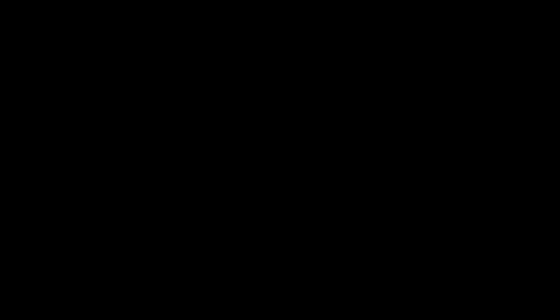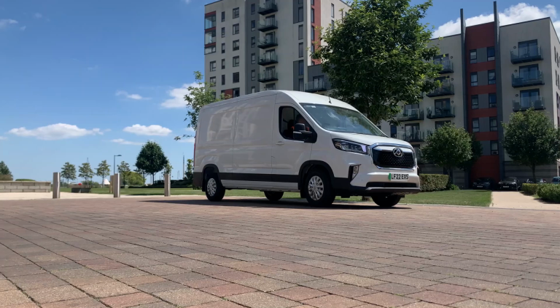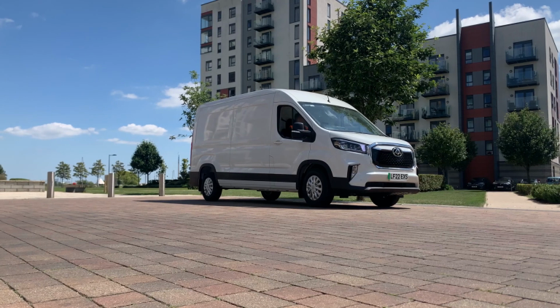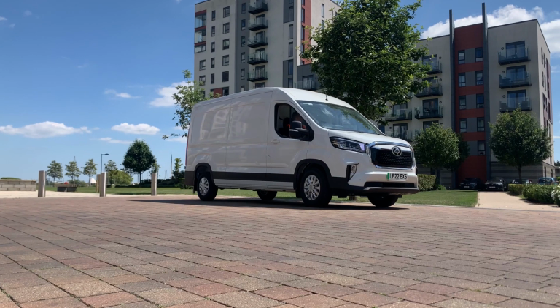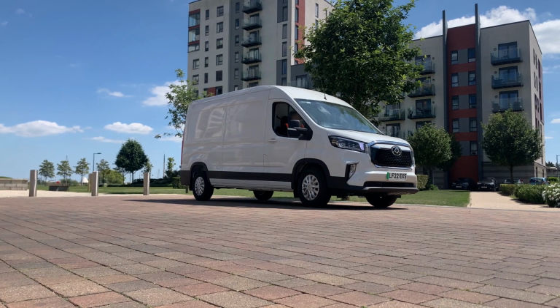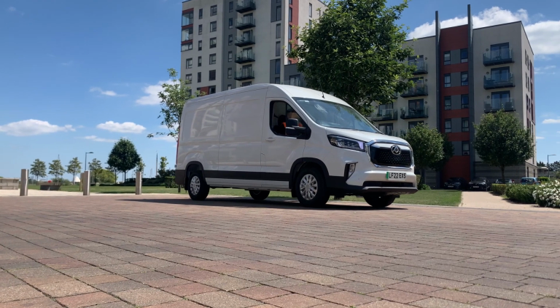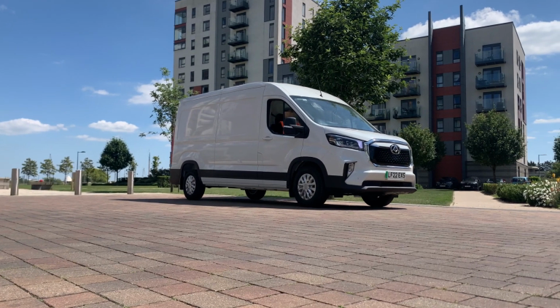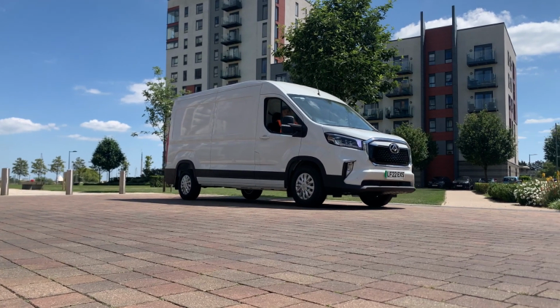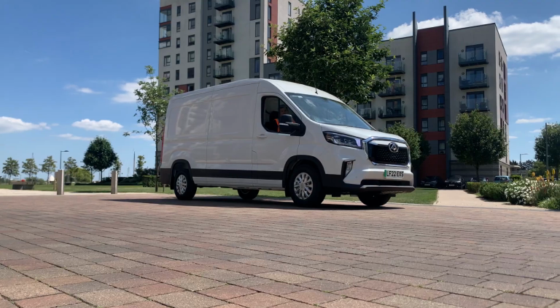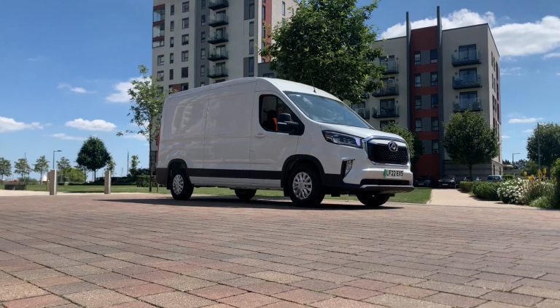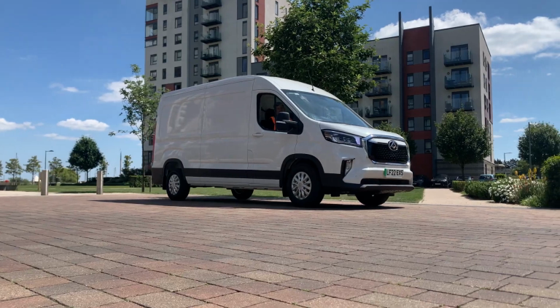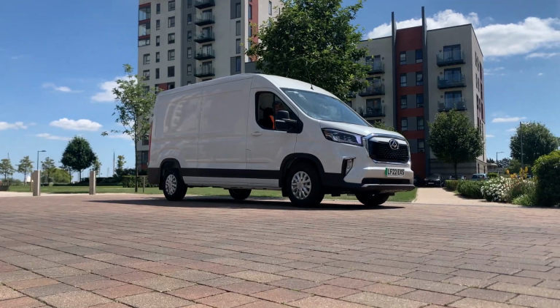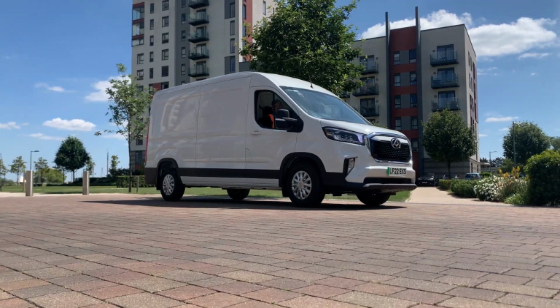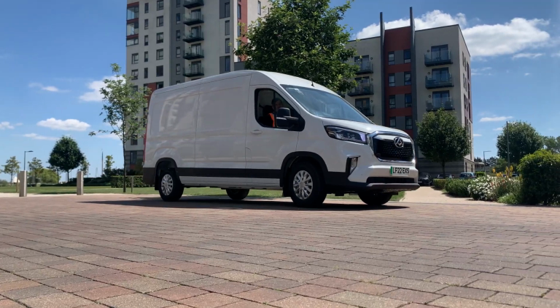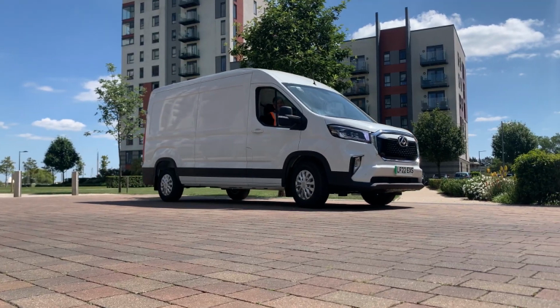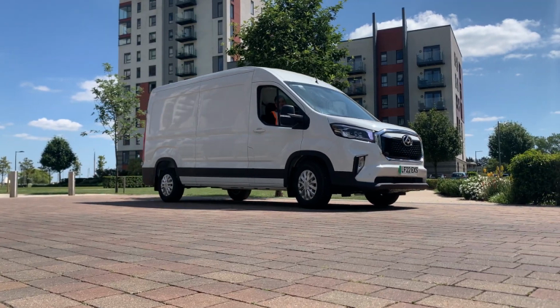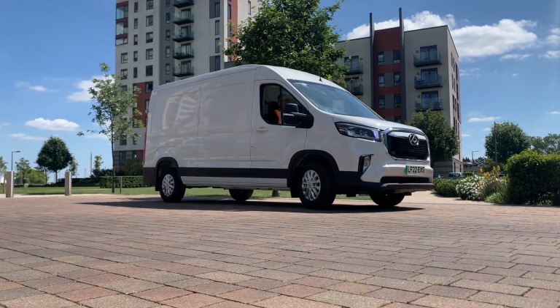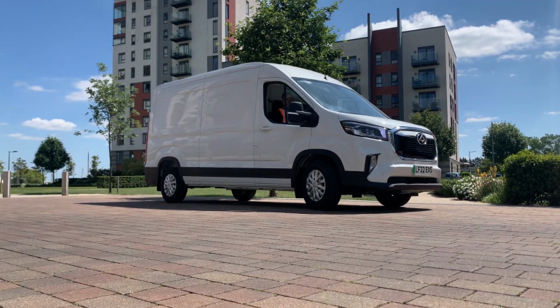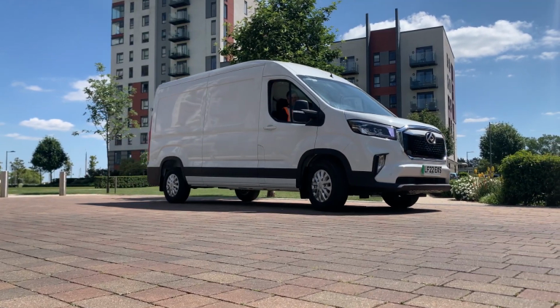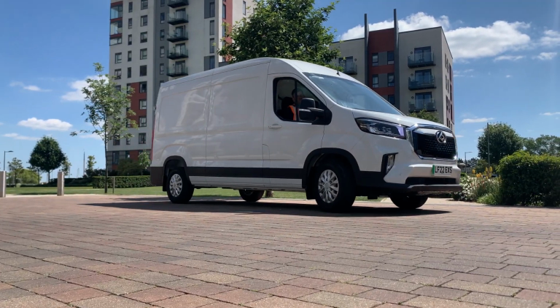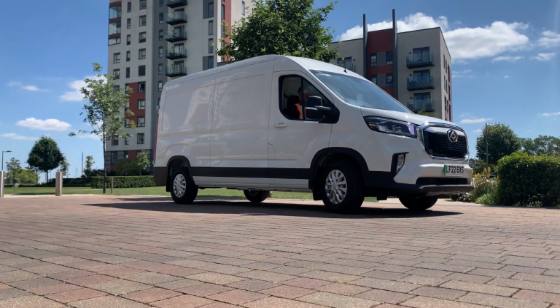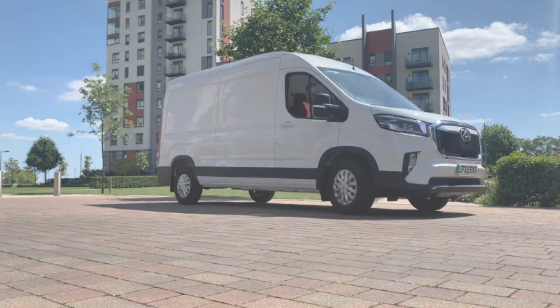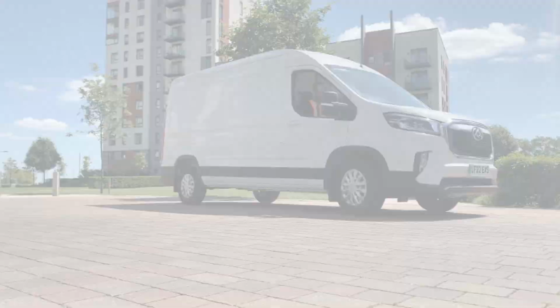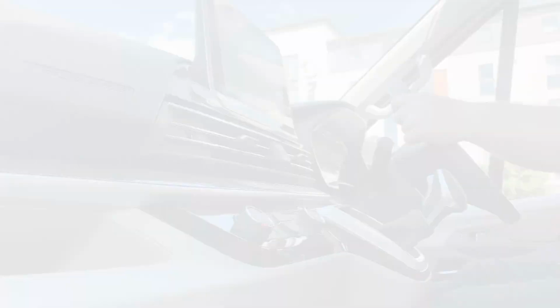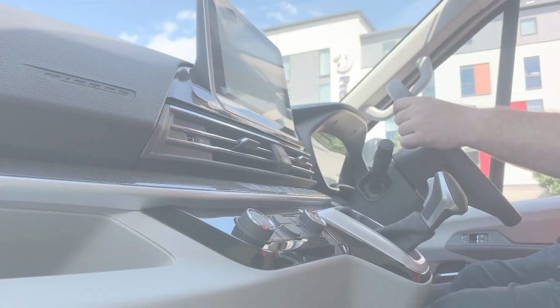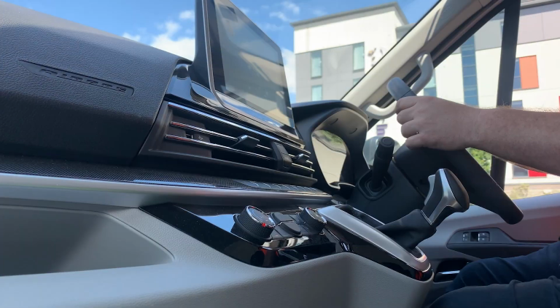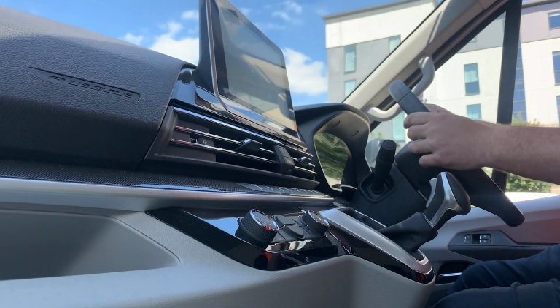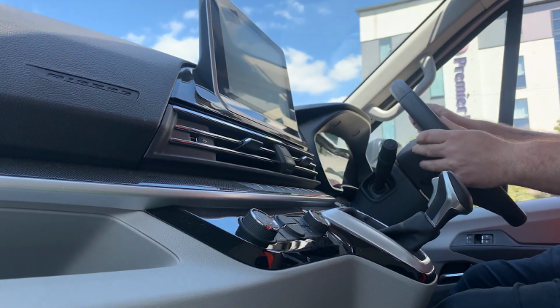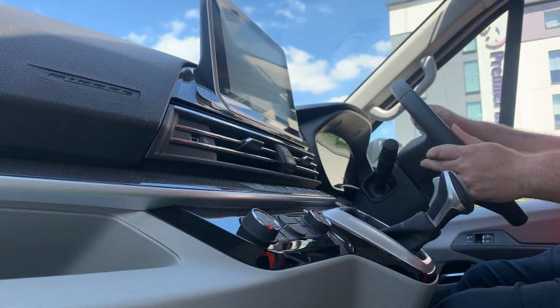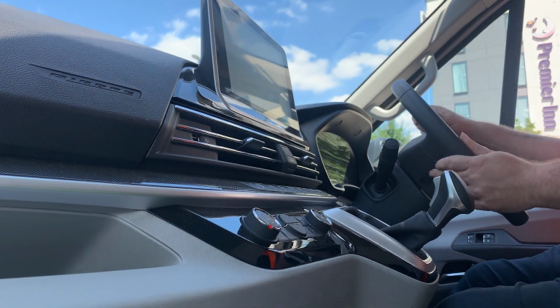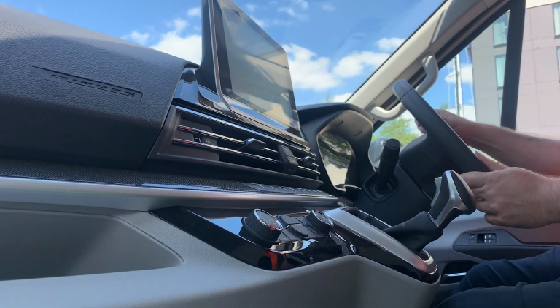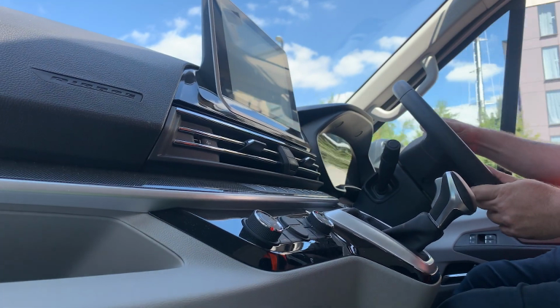So here it is, the Maxxis E-Deliver 9, the van that's built to work for you.